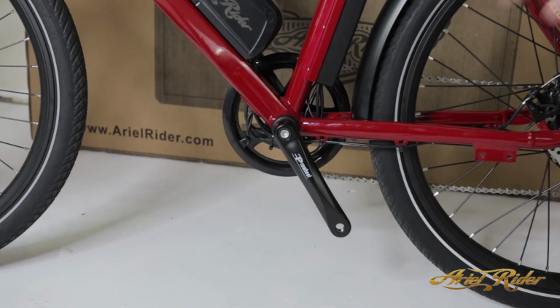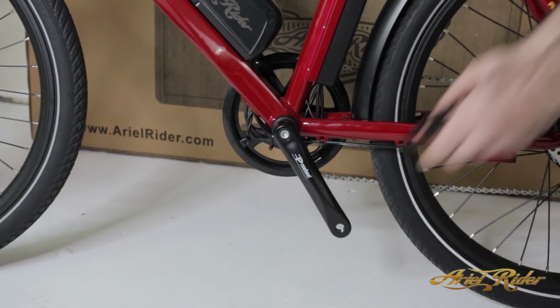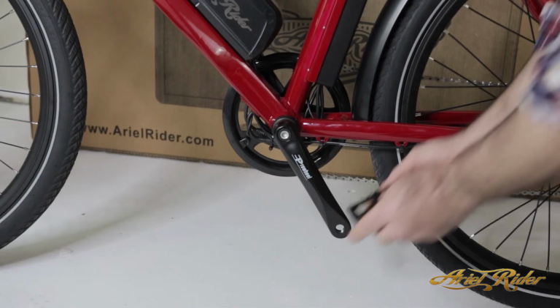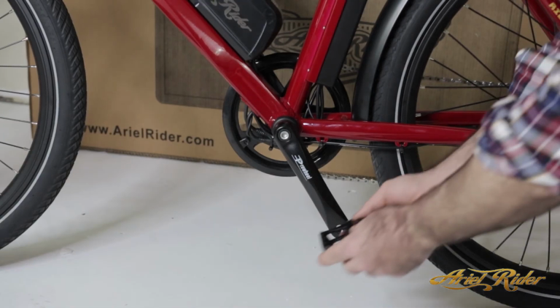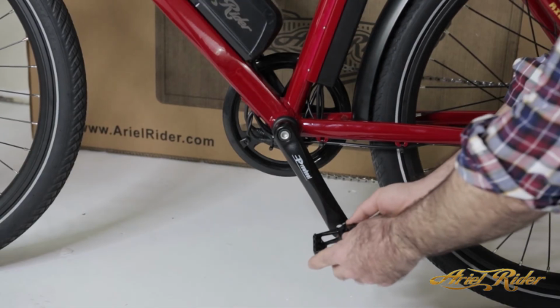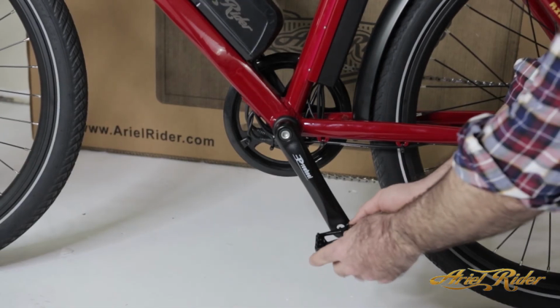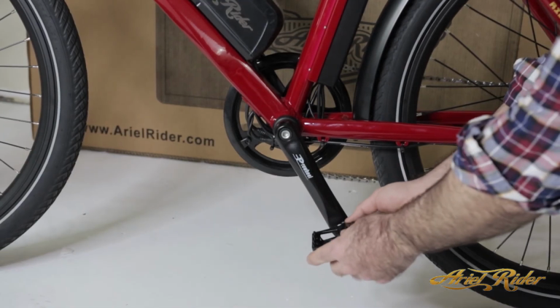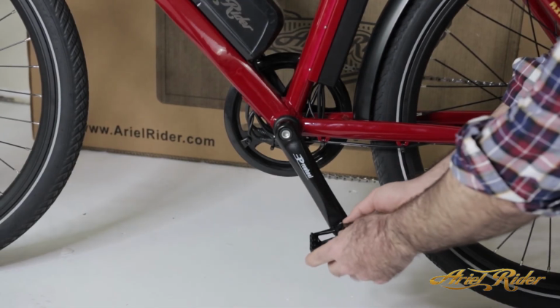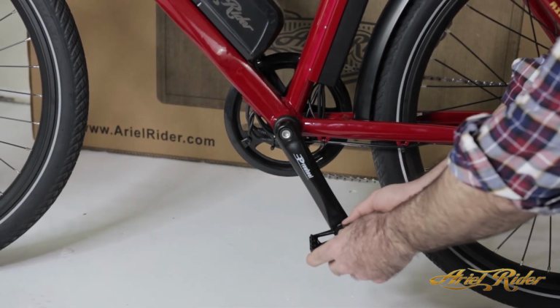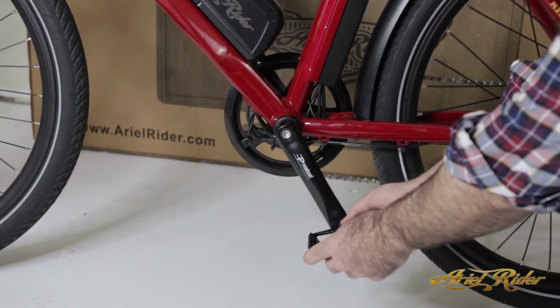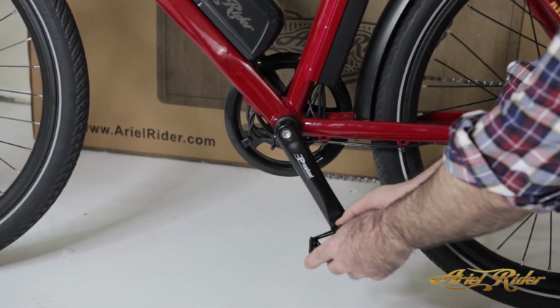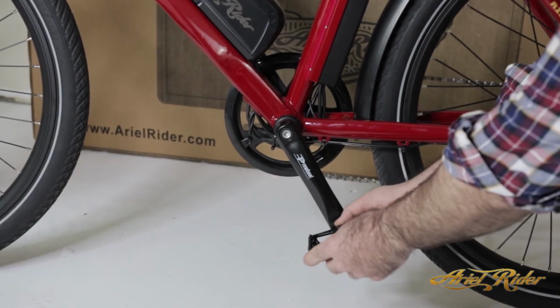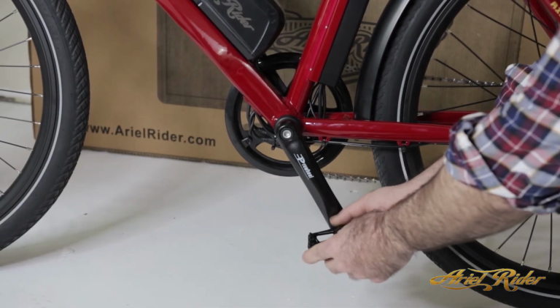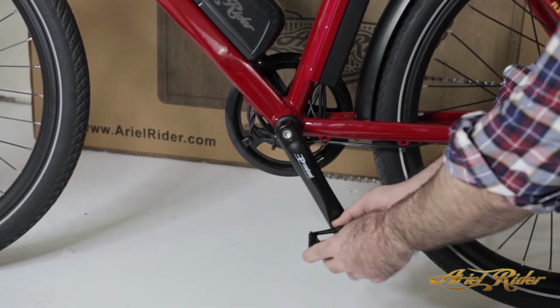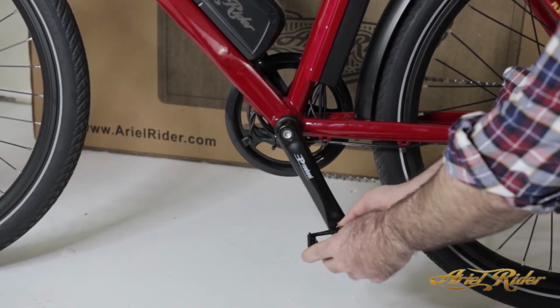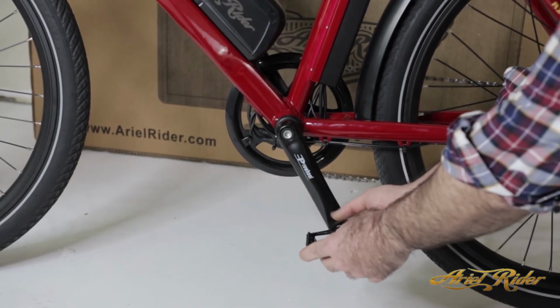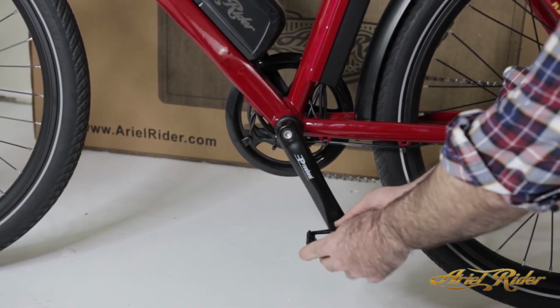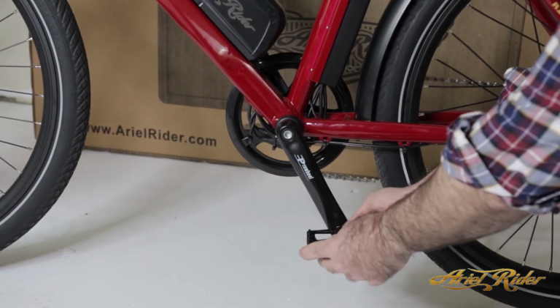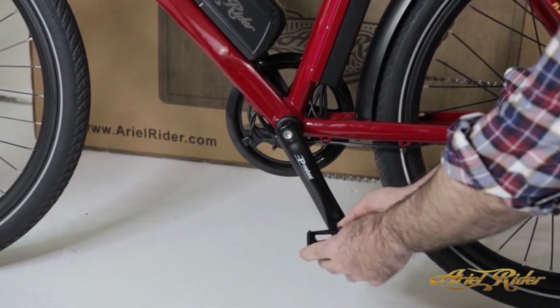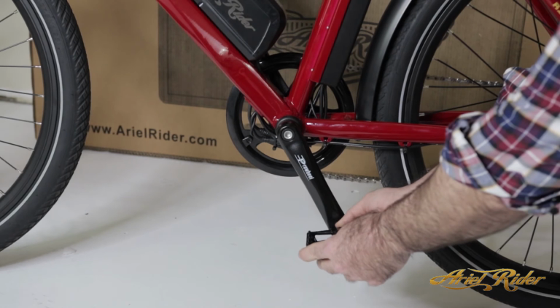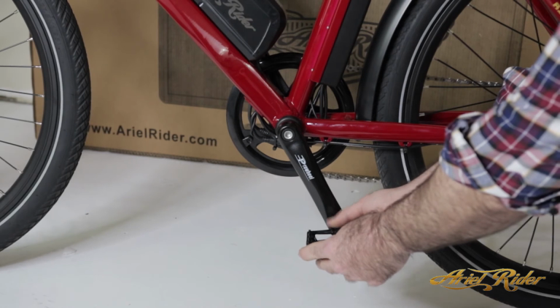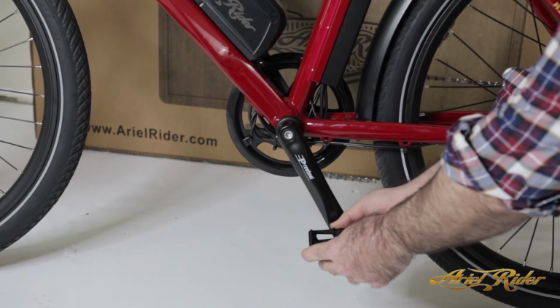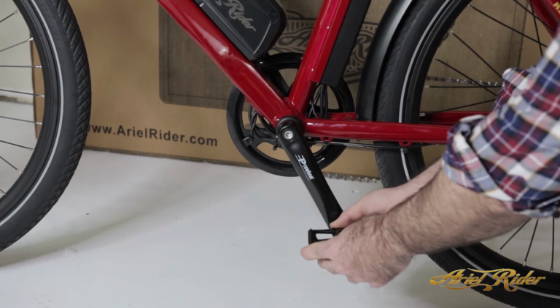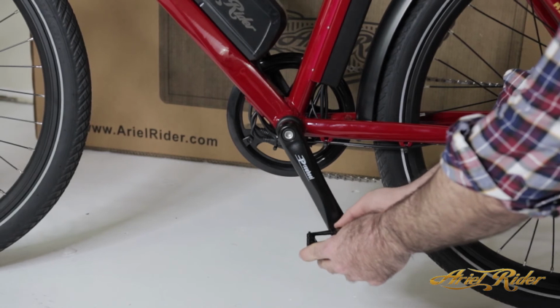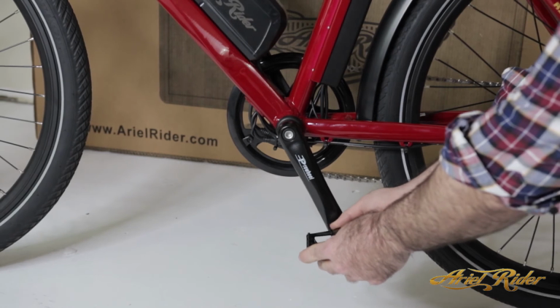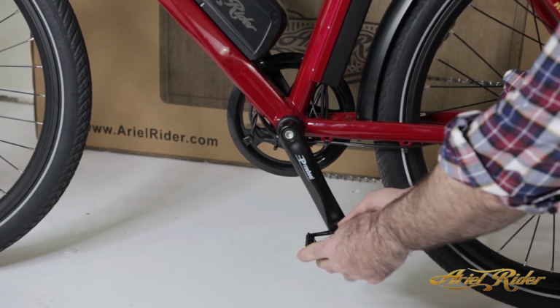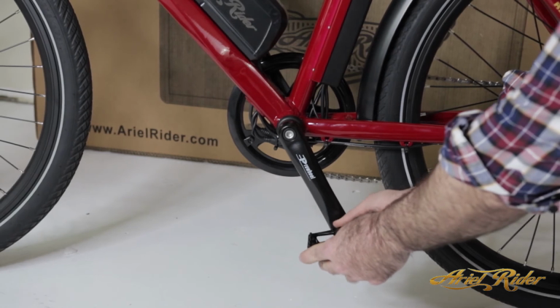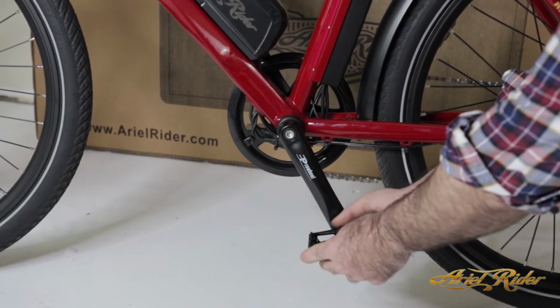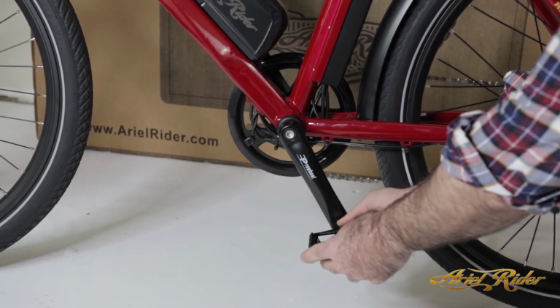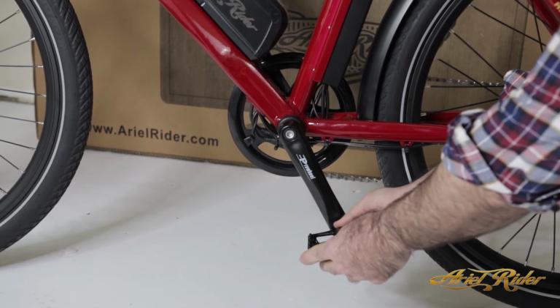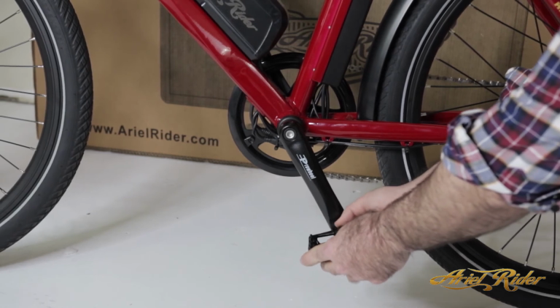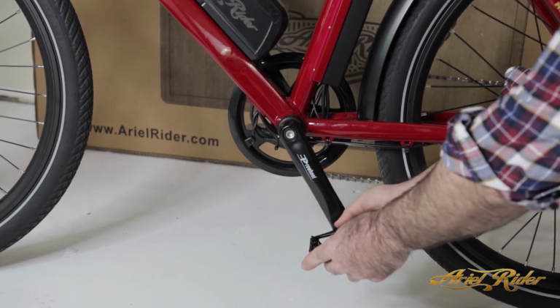To install the pedals, thread them into the cranks. Keep in mind, pedals are threaded in reverse.